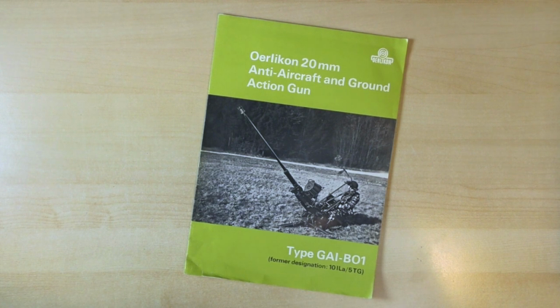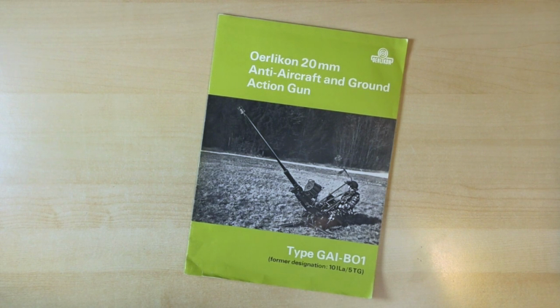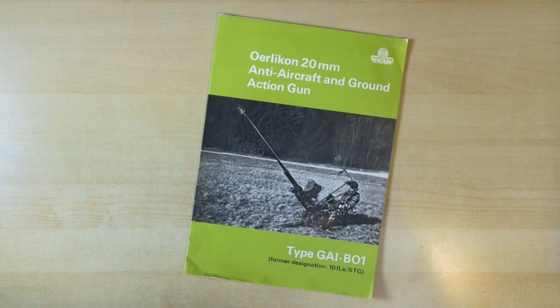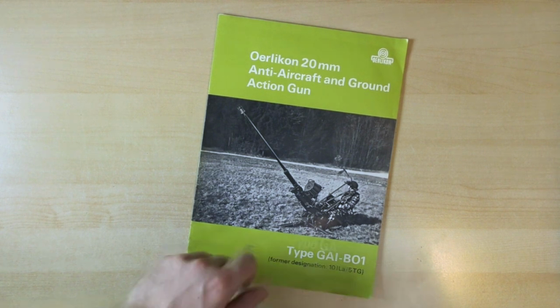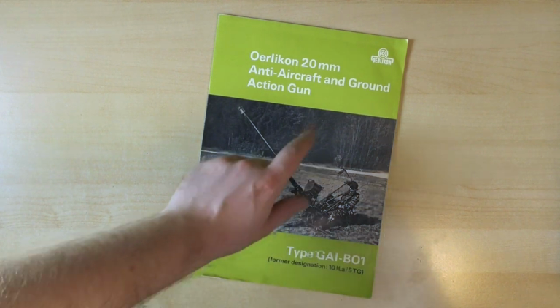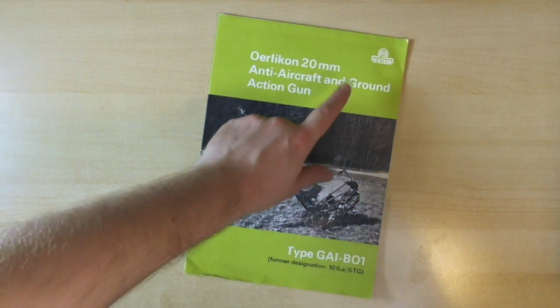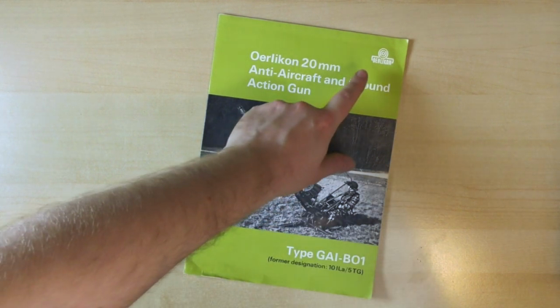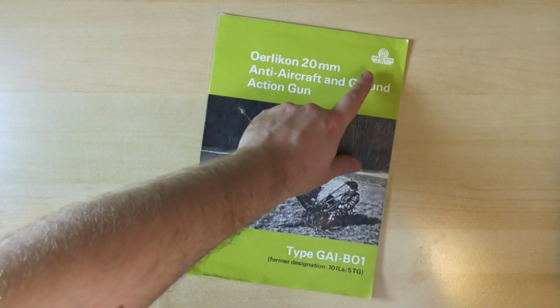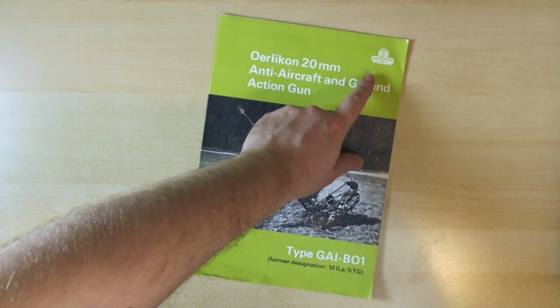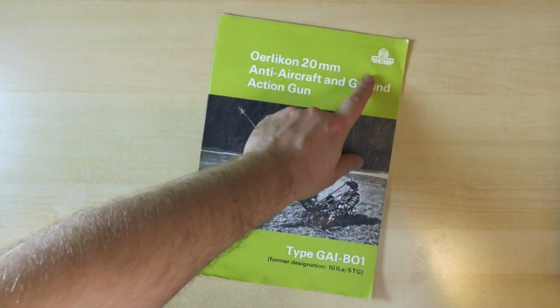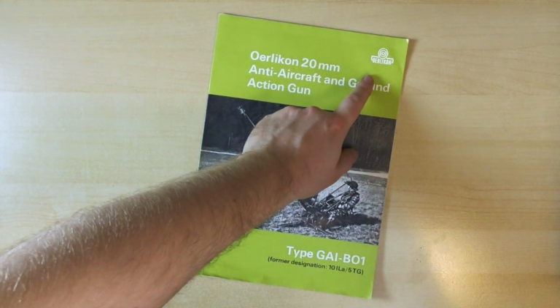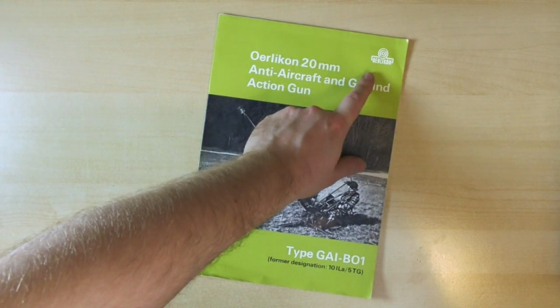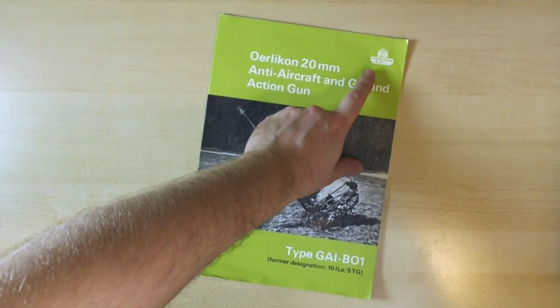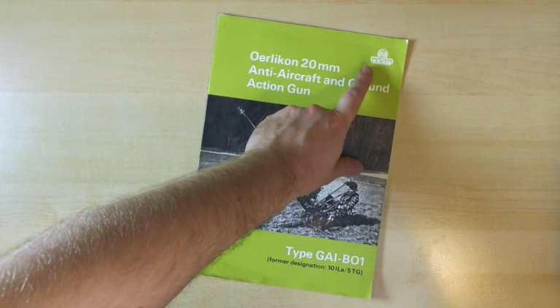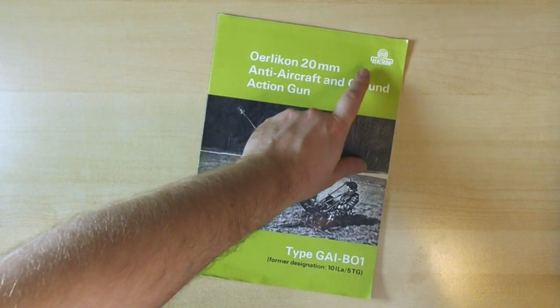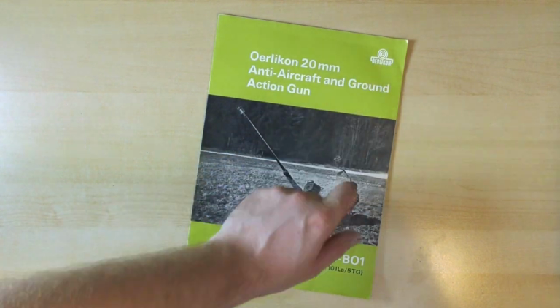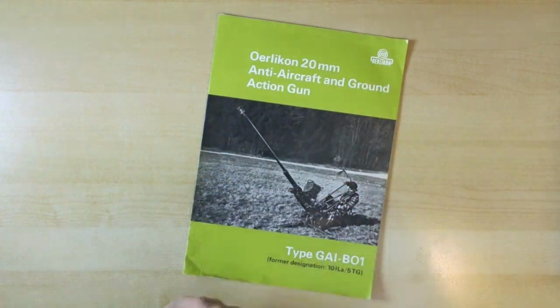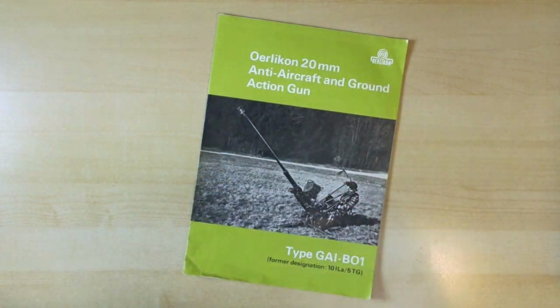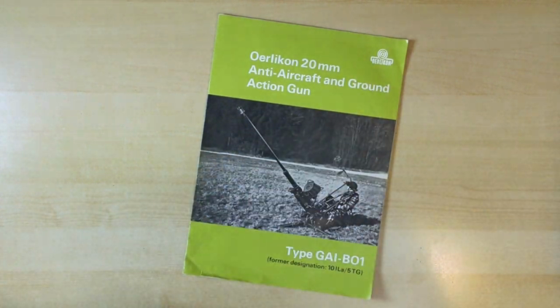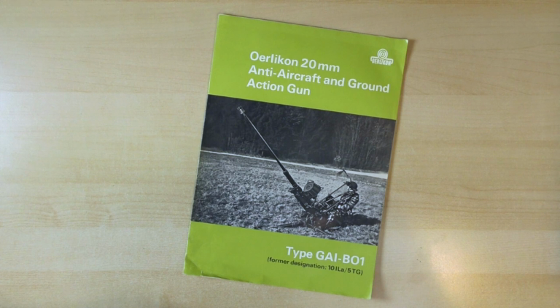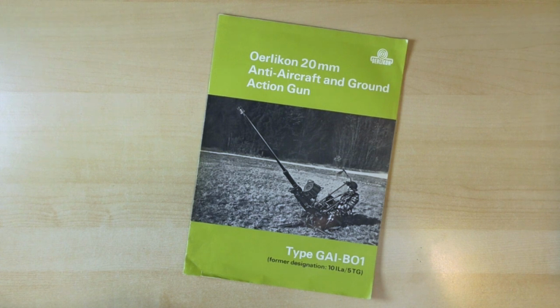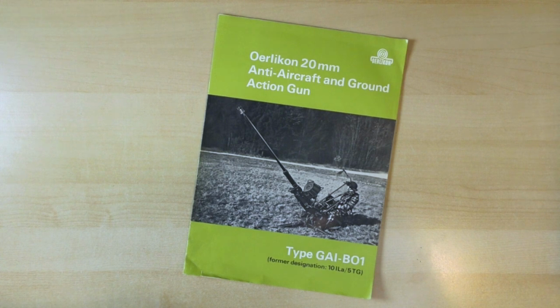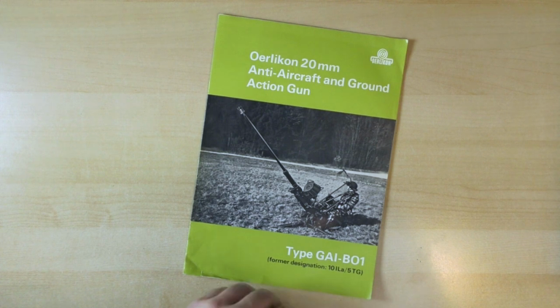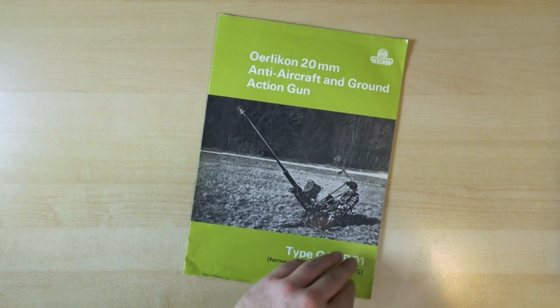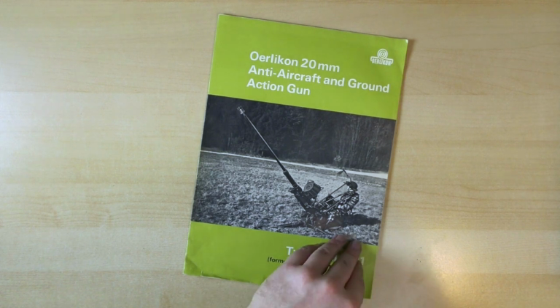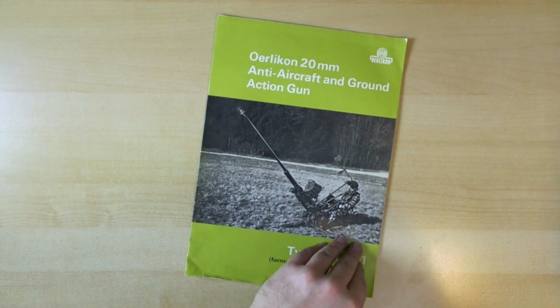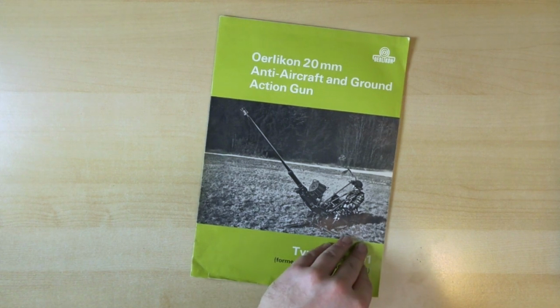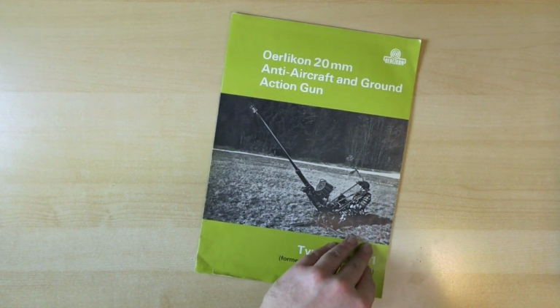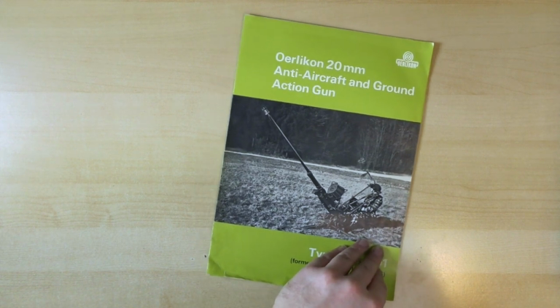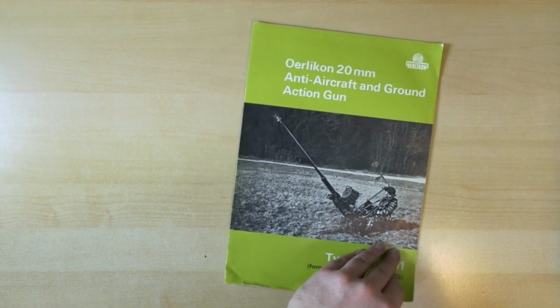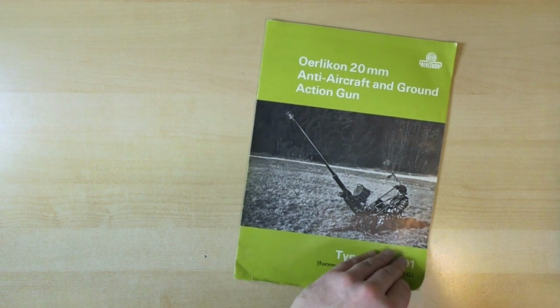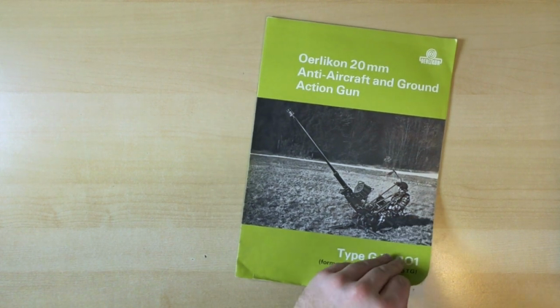I really like this little Orlequin logo at the top there. Let's take a look inside.